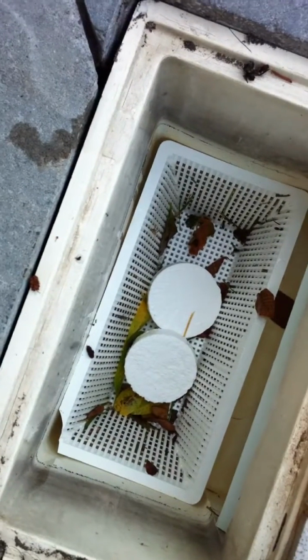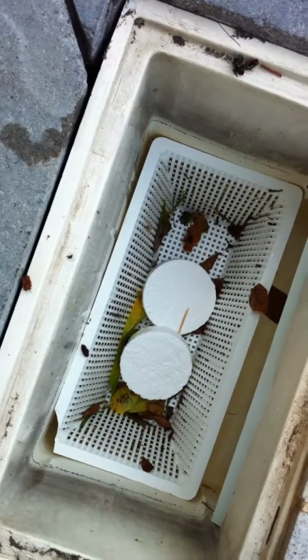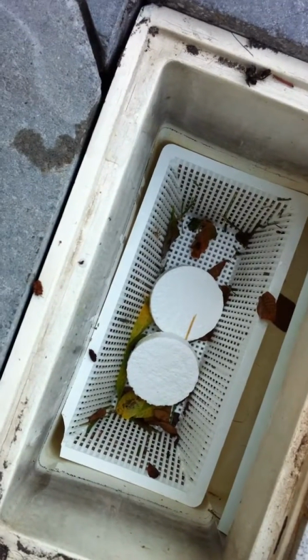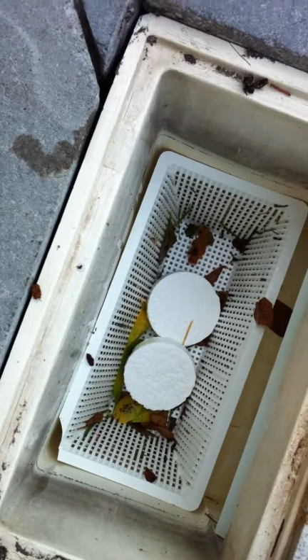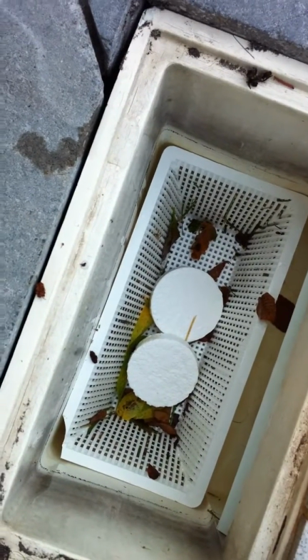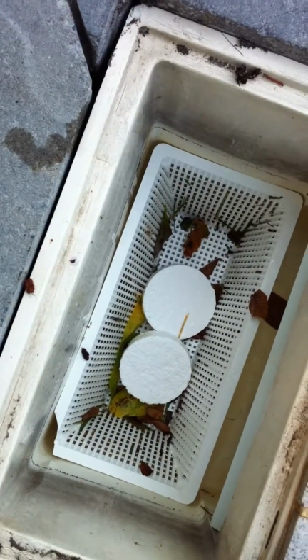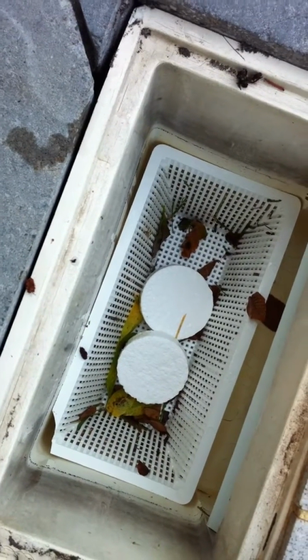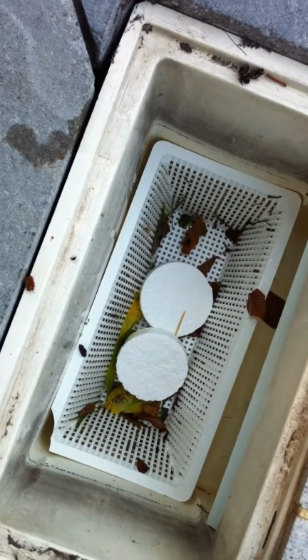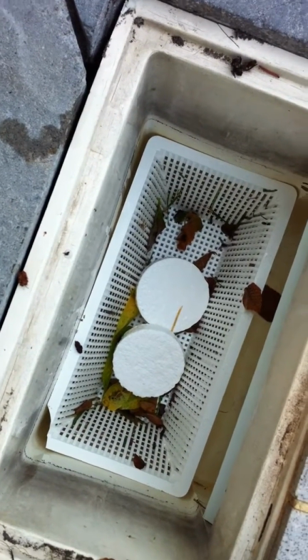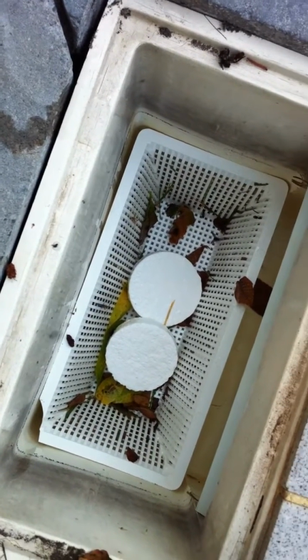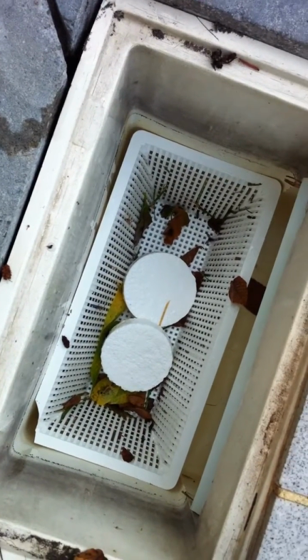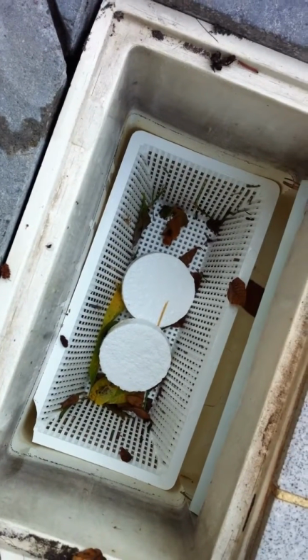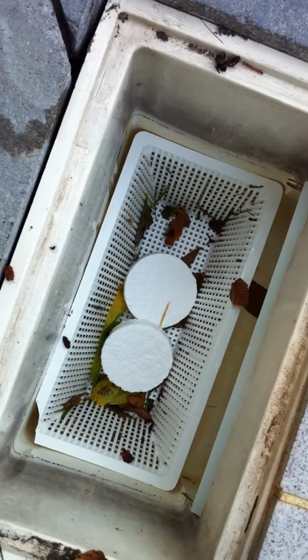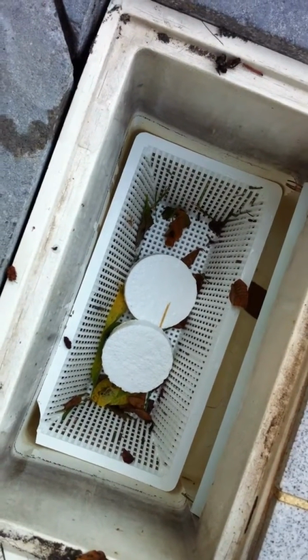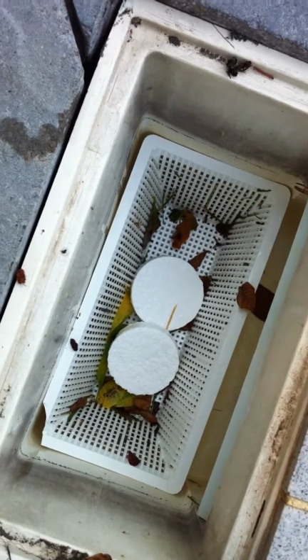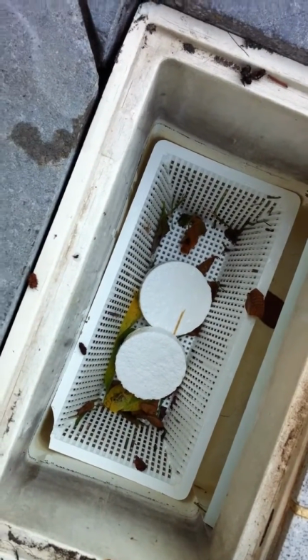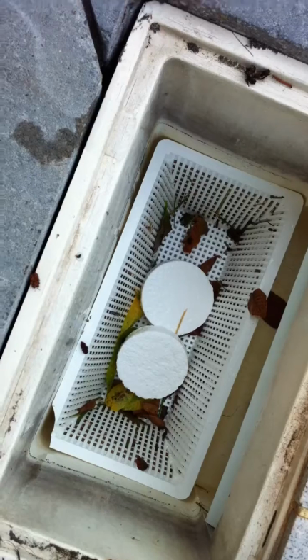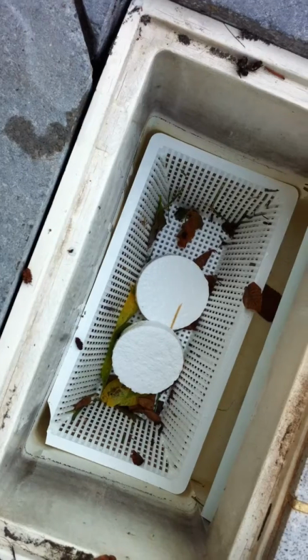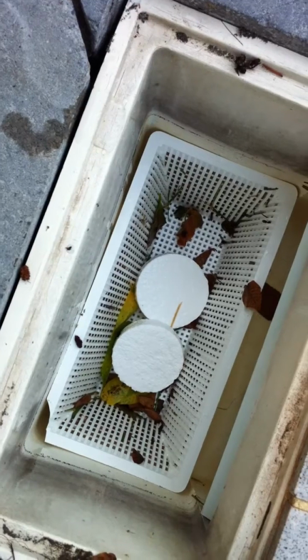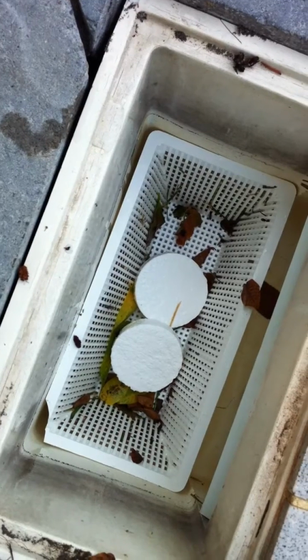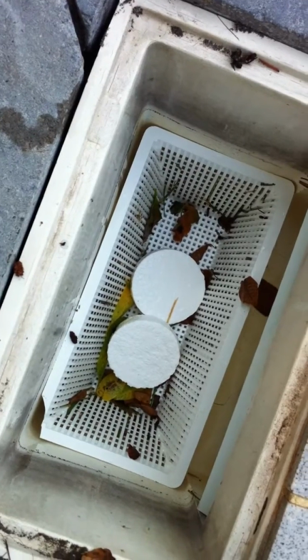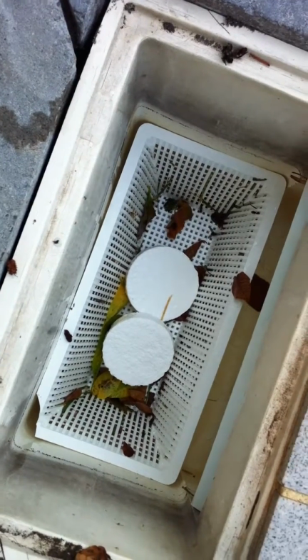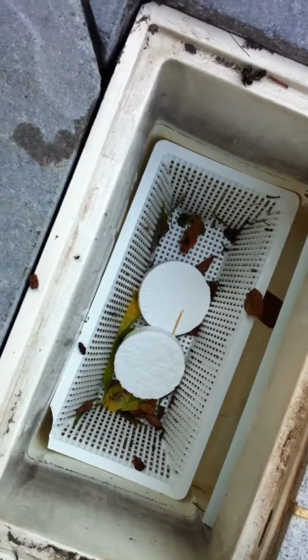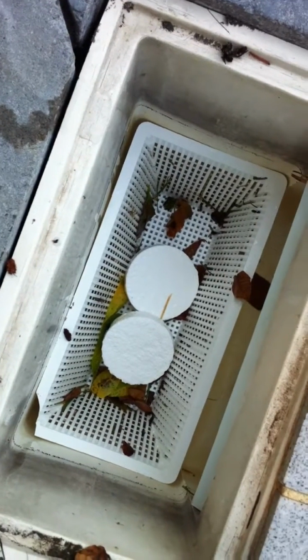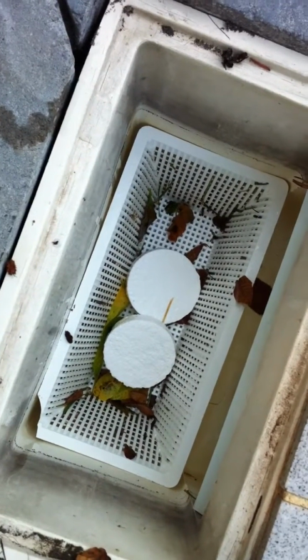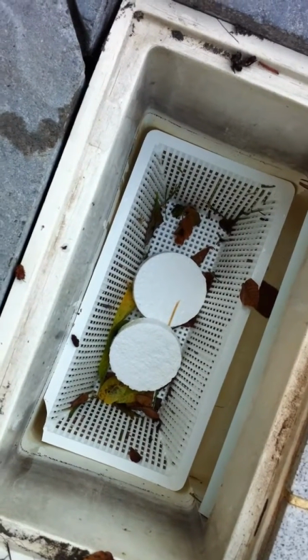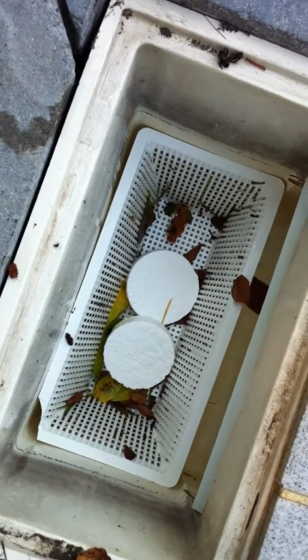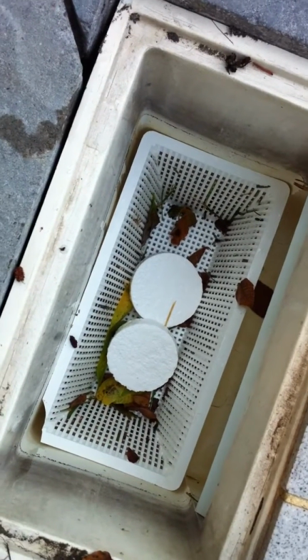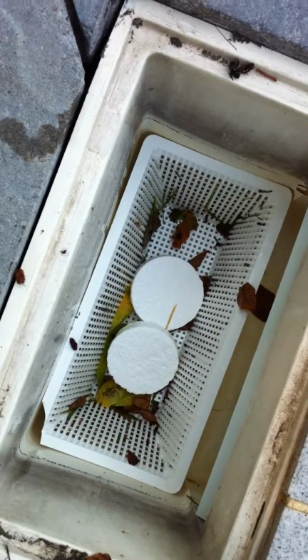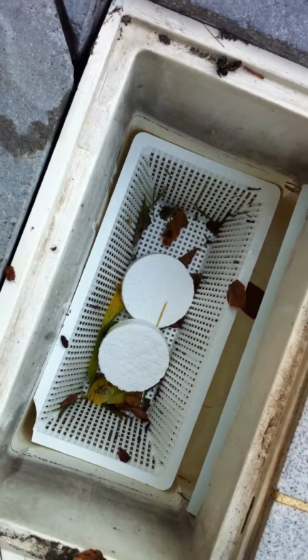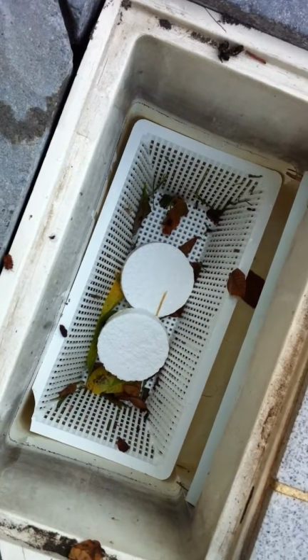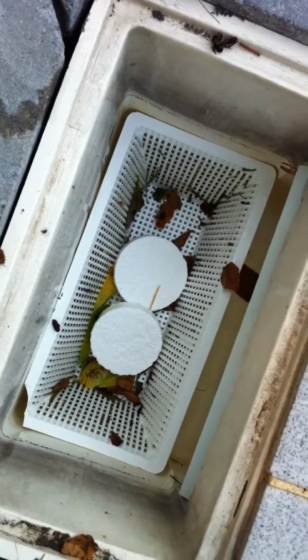And you should never put them inside of a skimmer basket, because you're definitely going to reduce the lifetime of your equipment, specifically your heater.